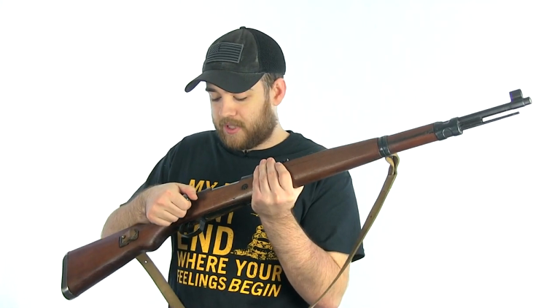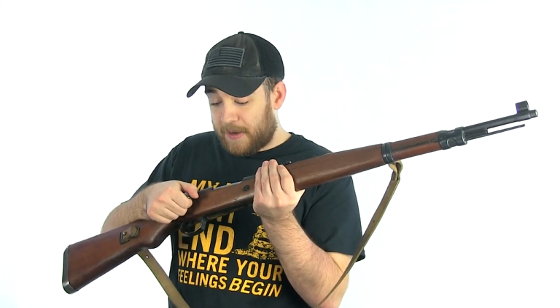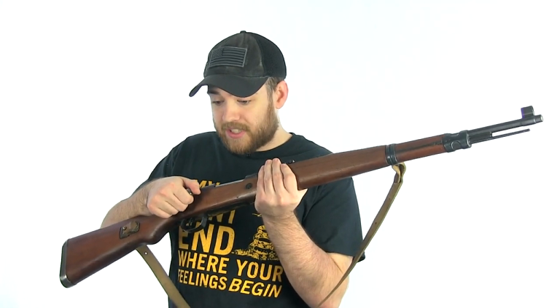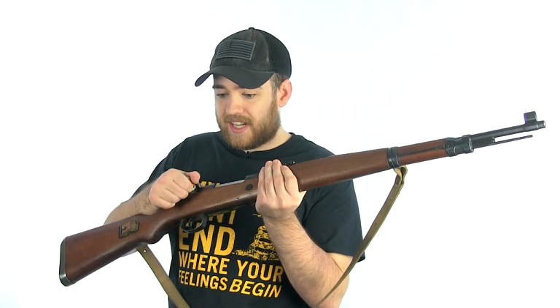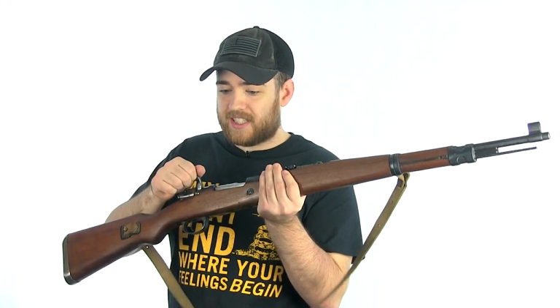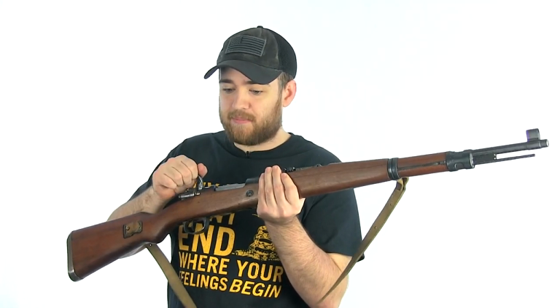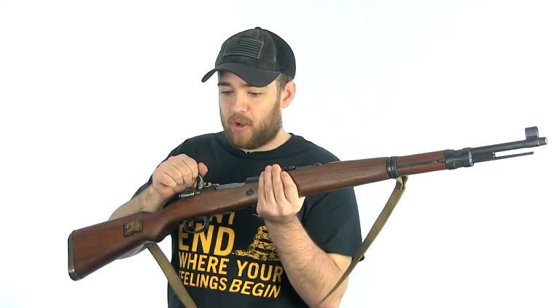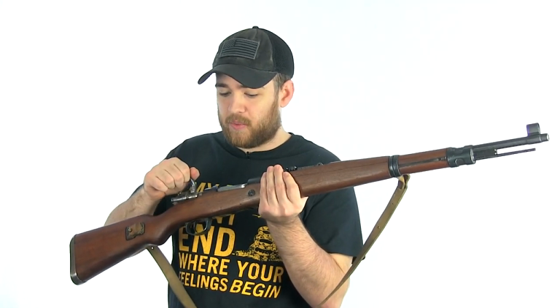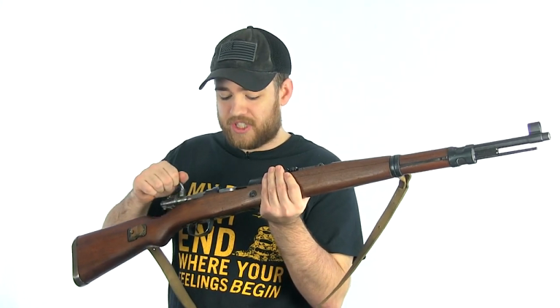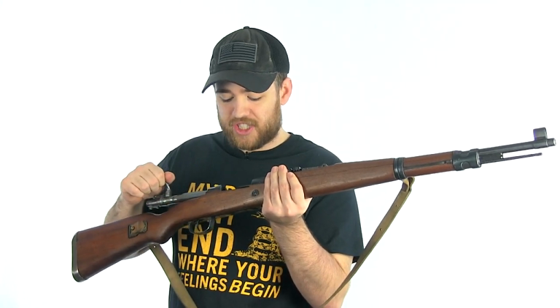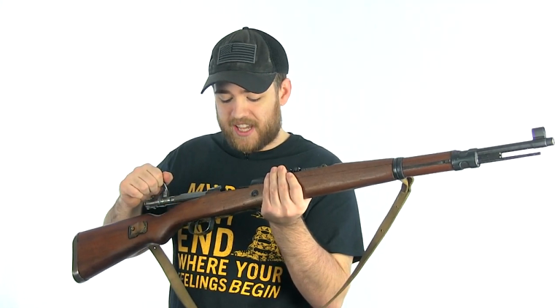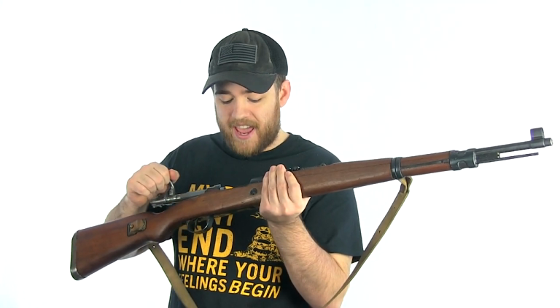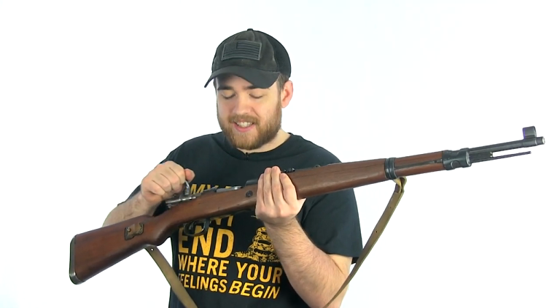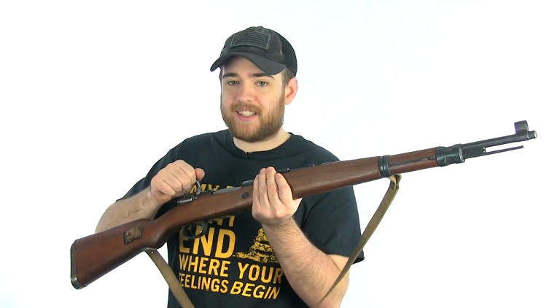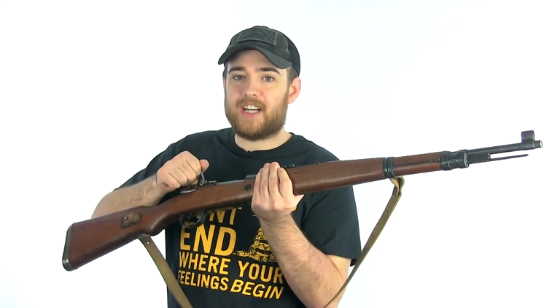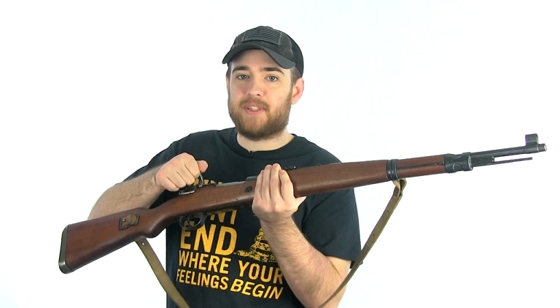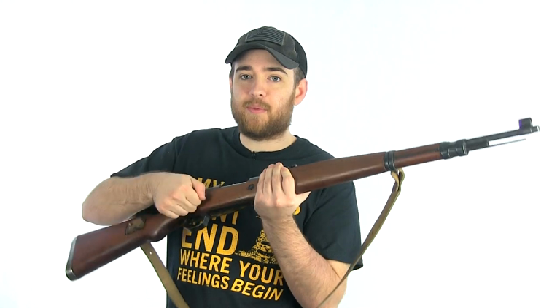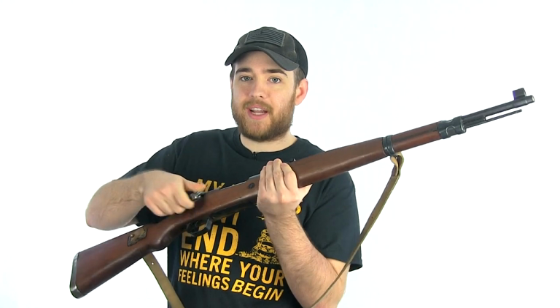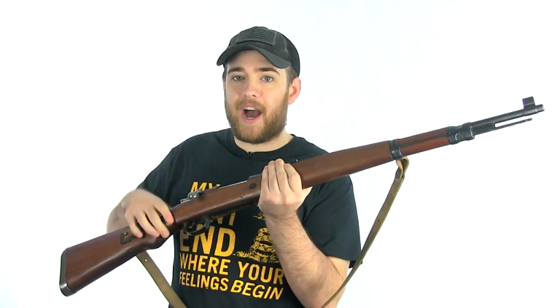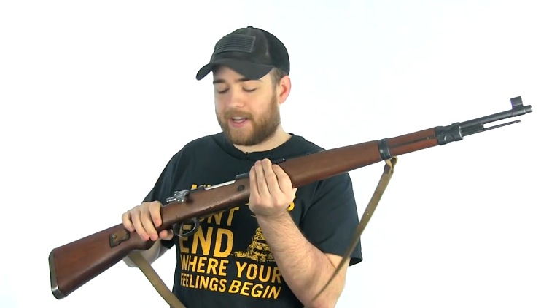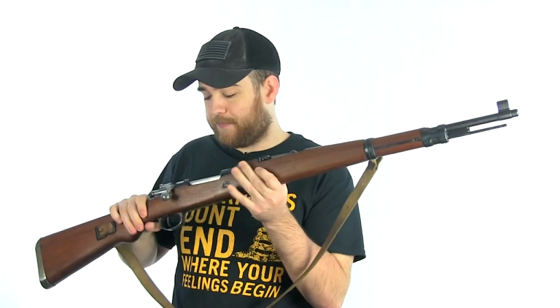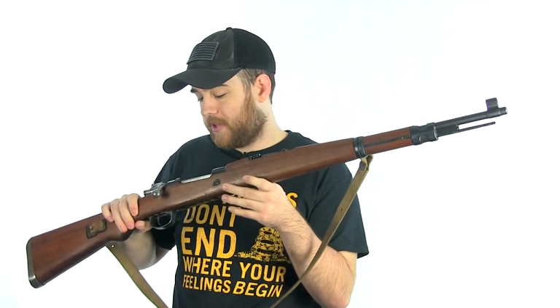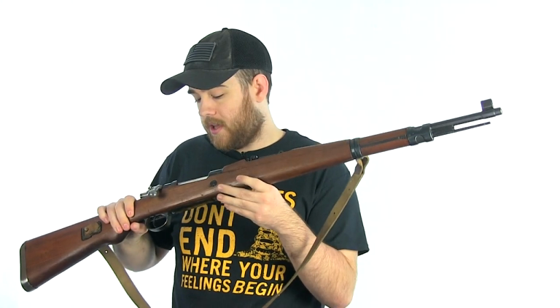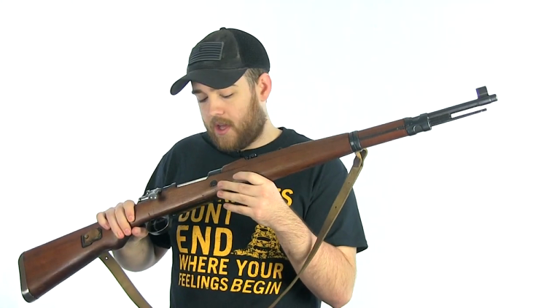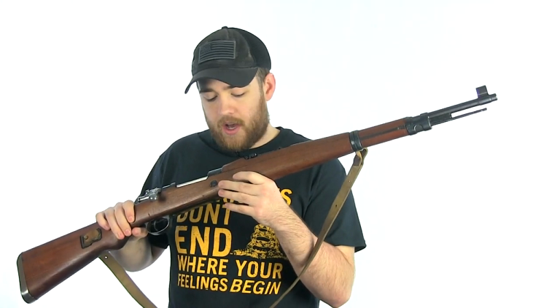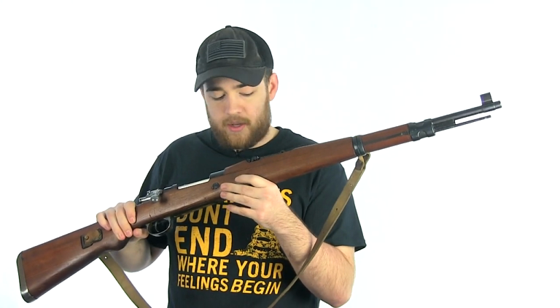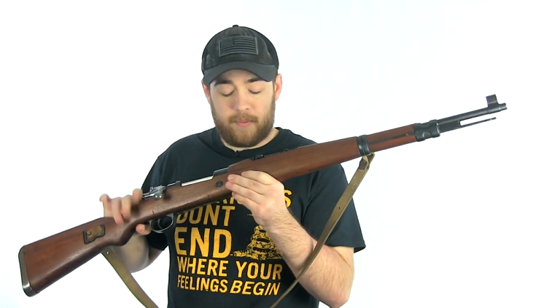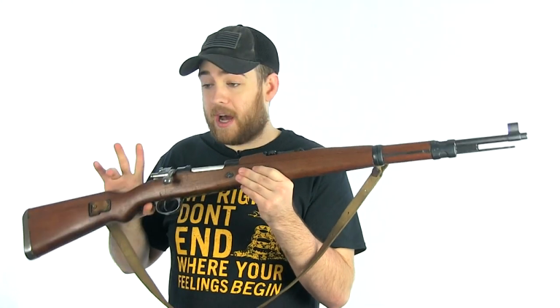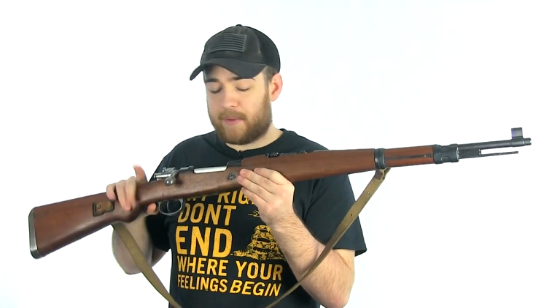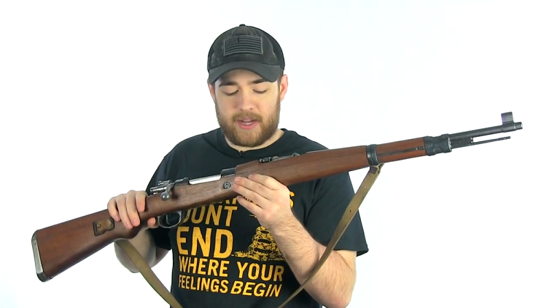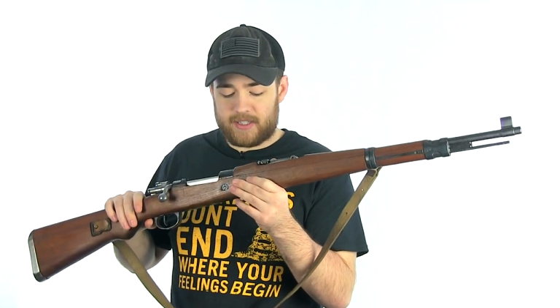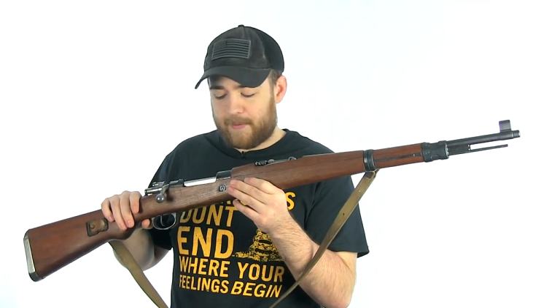Especially since this bolt was just caked in cosmoline when I got it. But I'll get back to that.